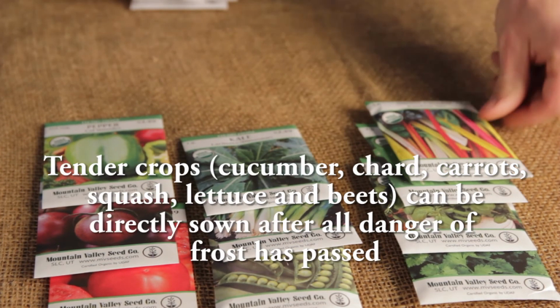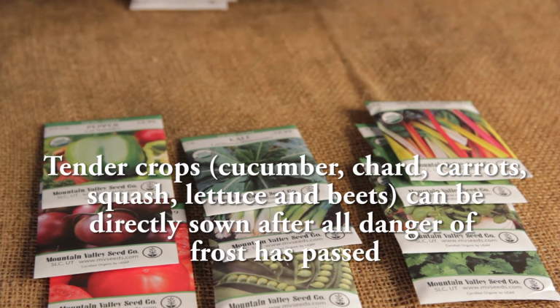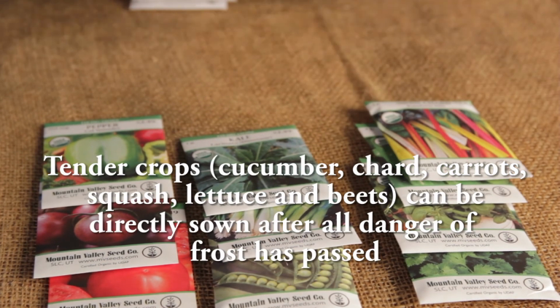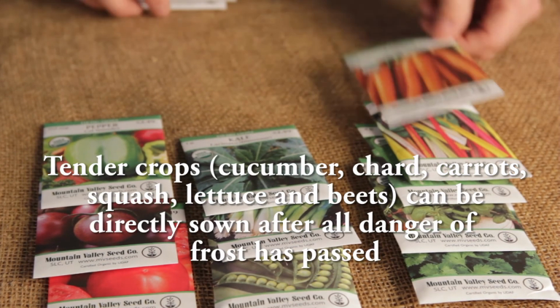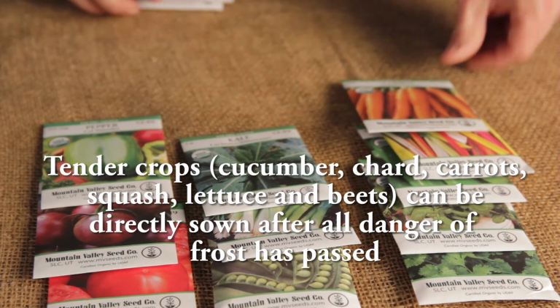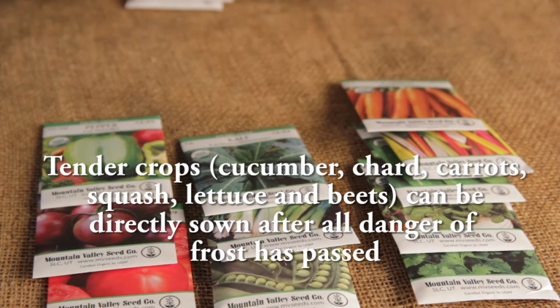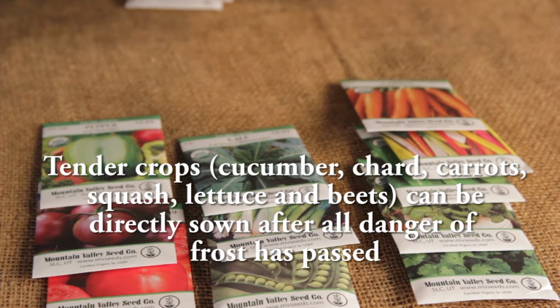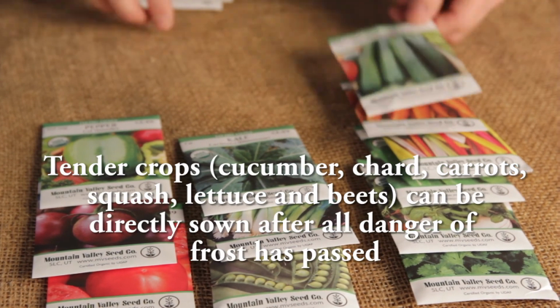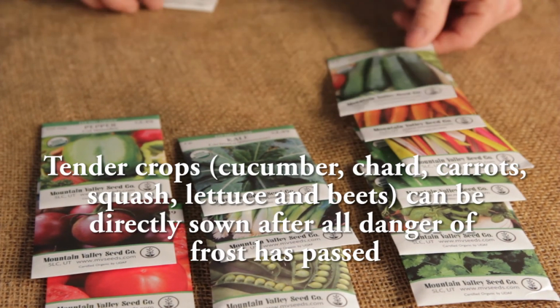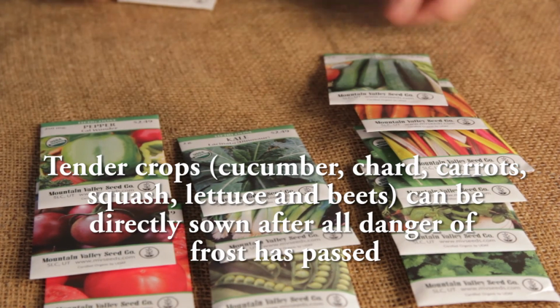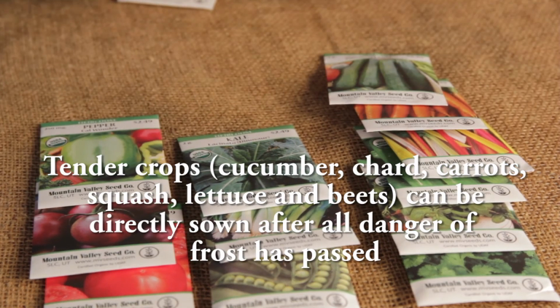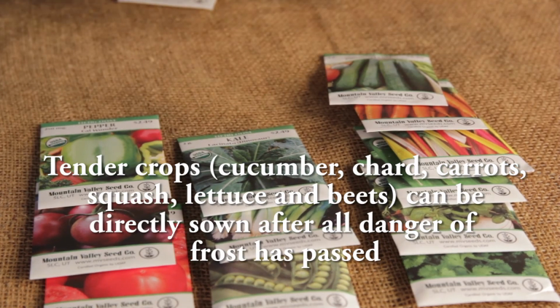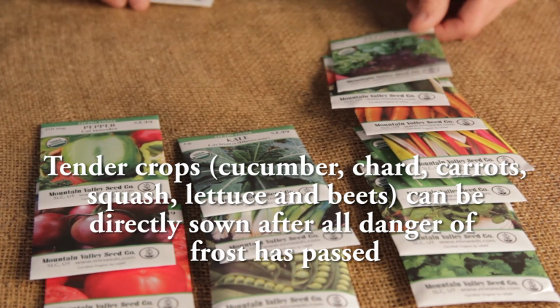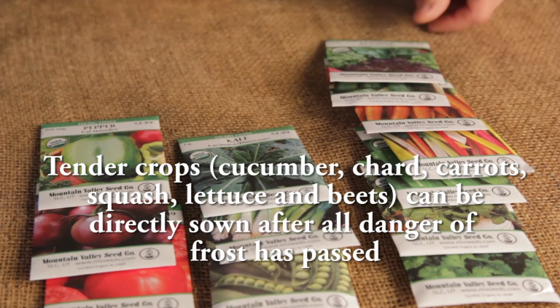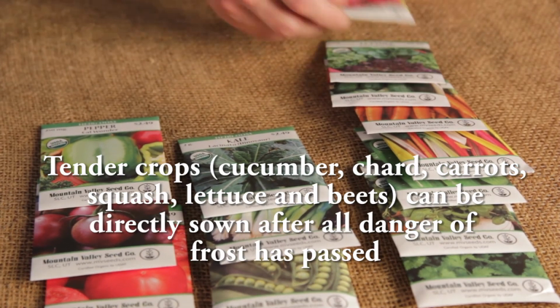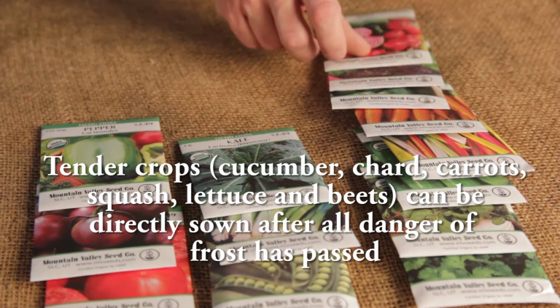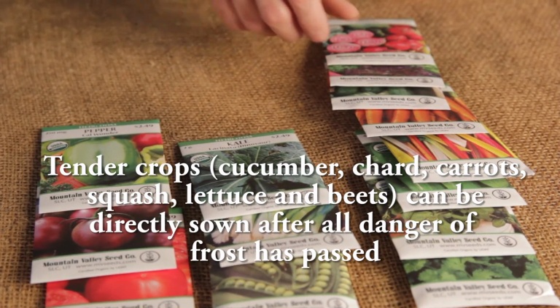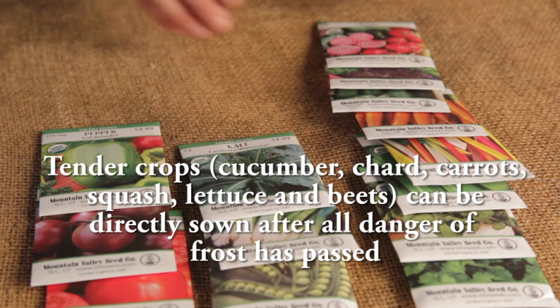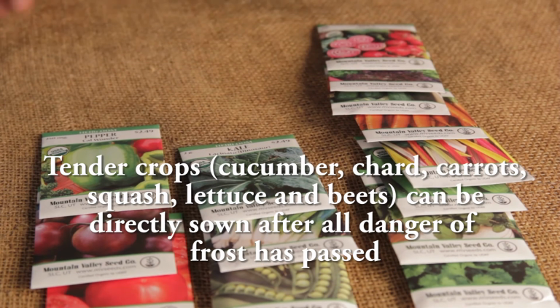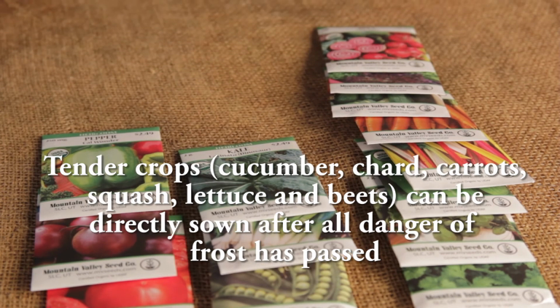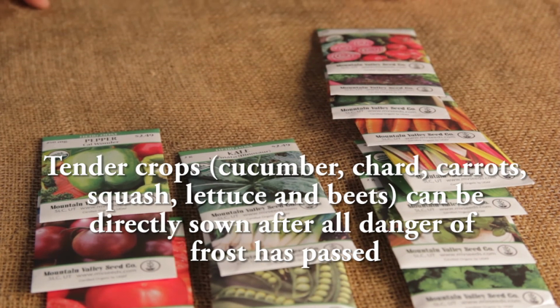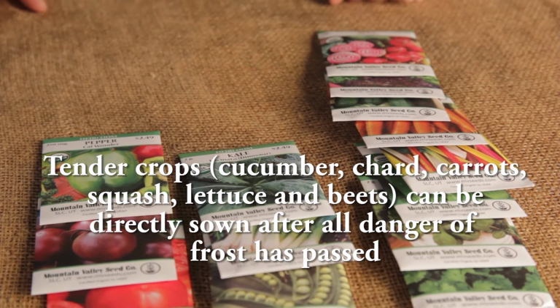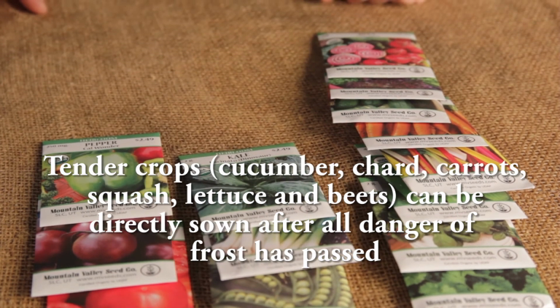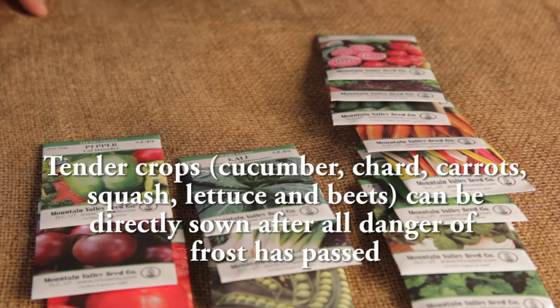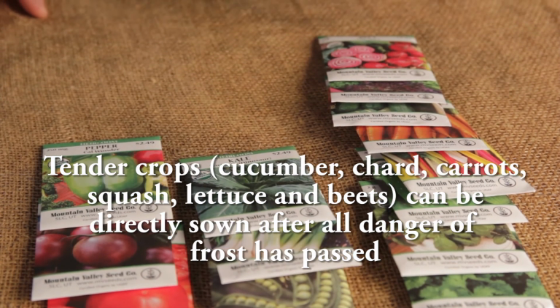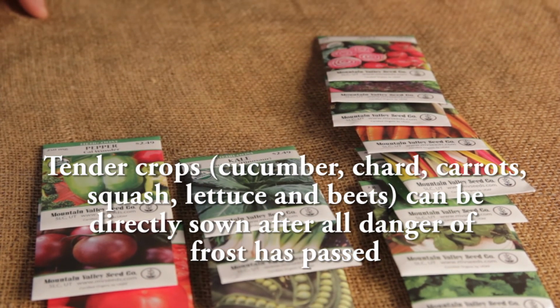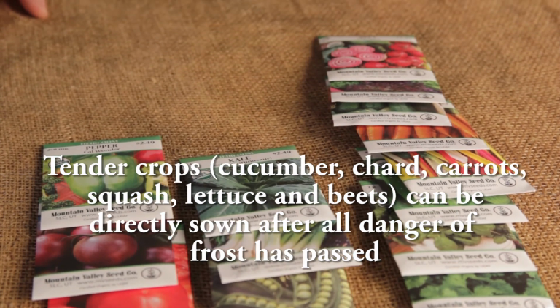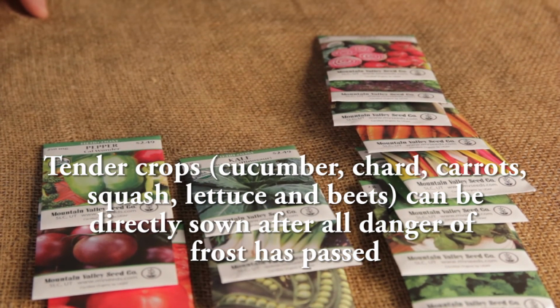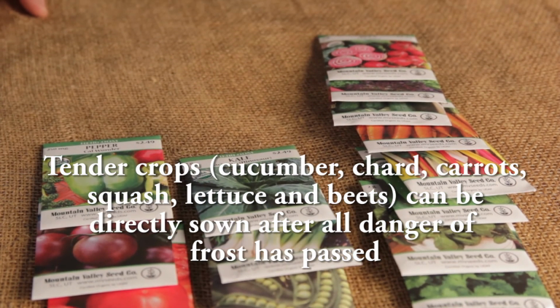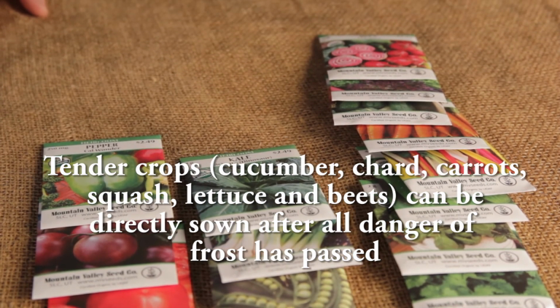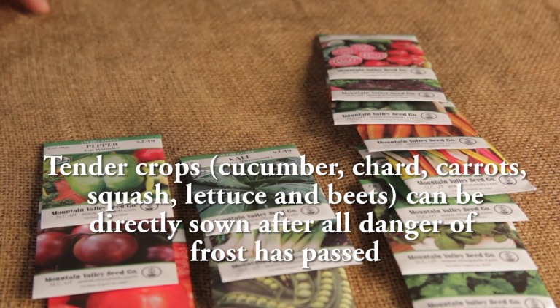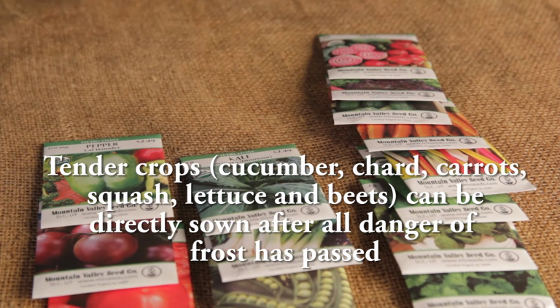my chard, carrots, squash, lettuce, and beets directly in the ground after all danger of frost has passed.